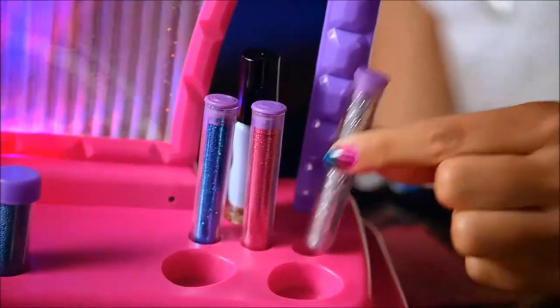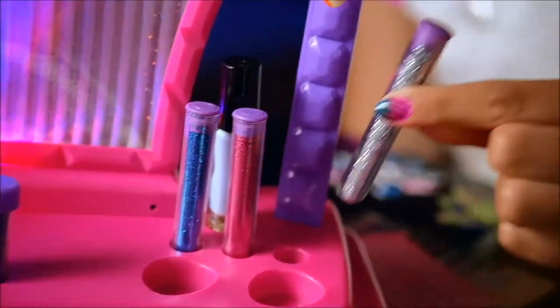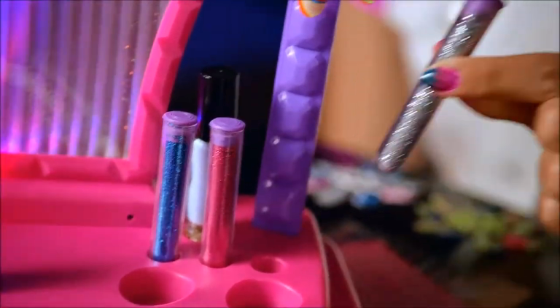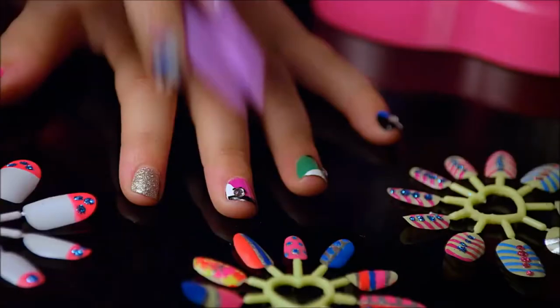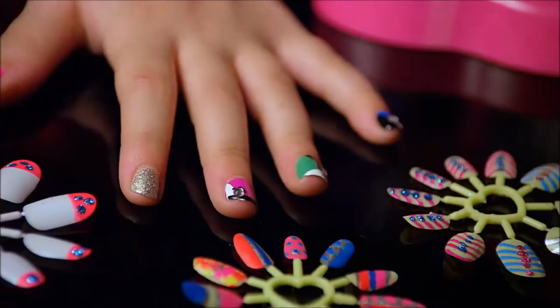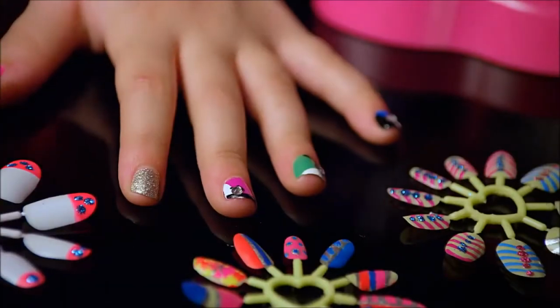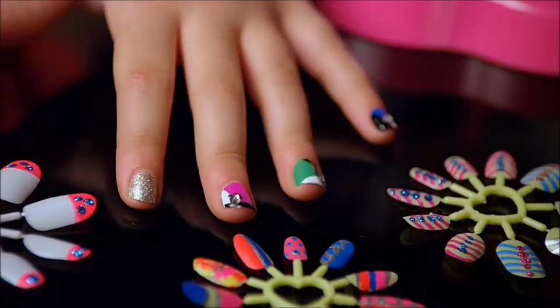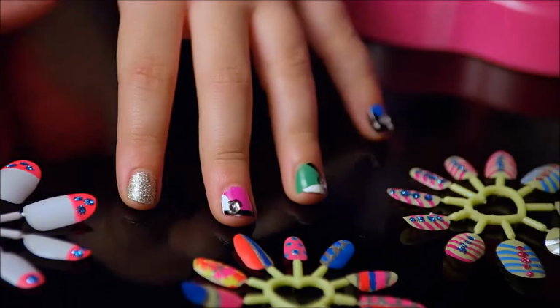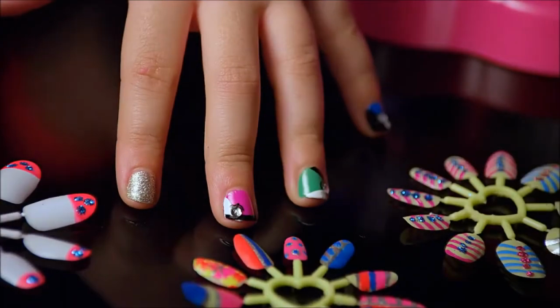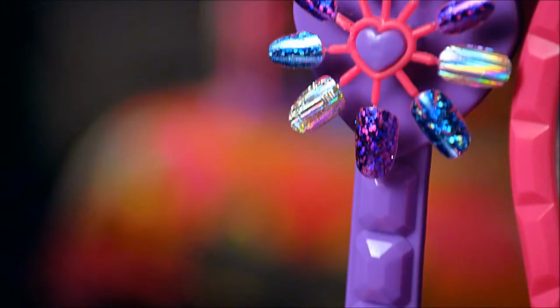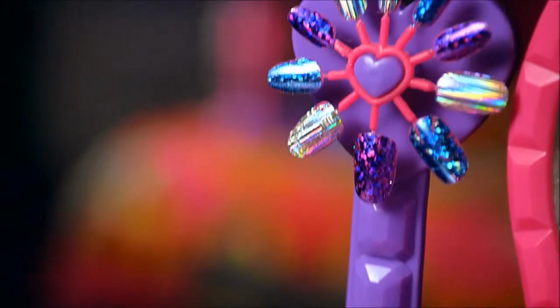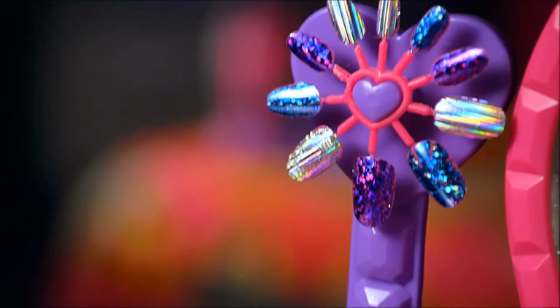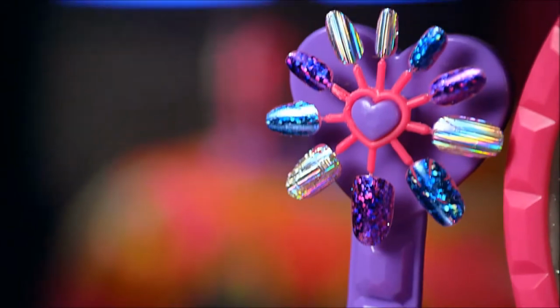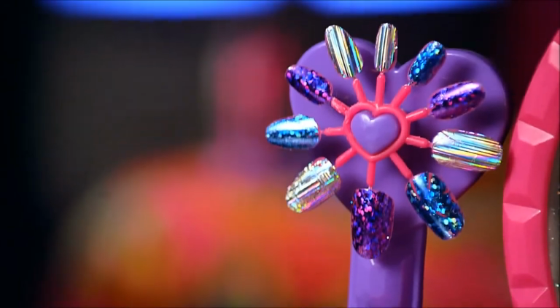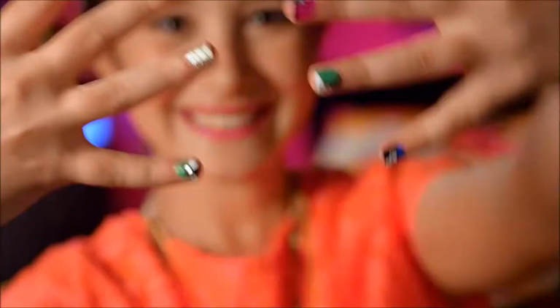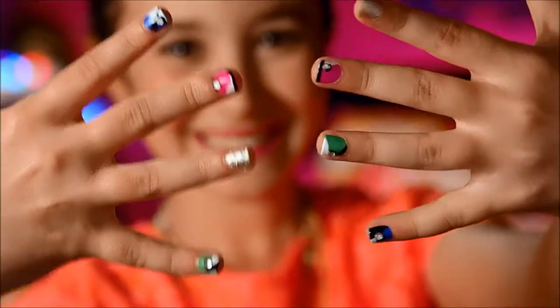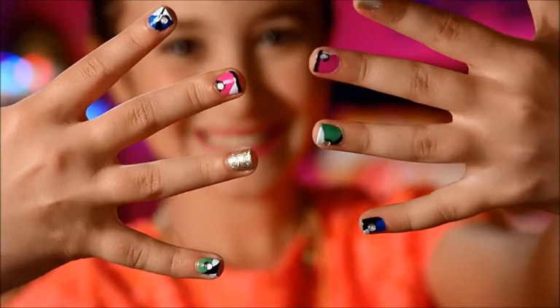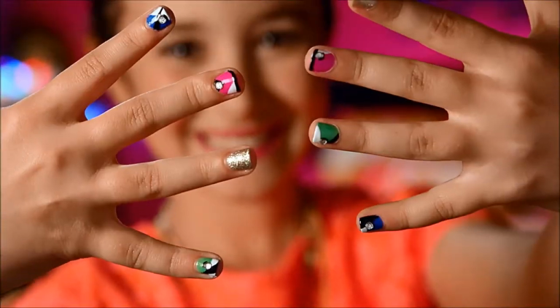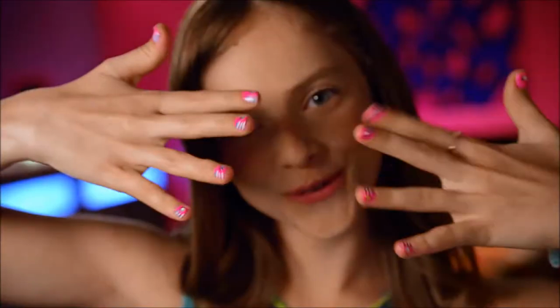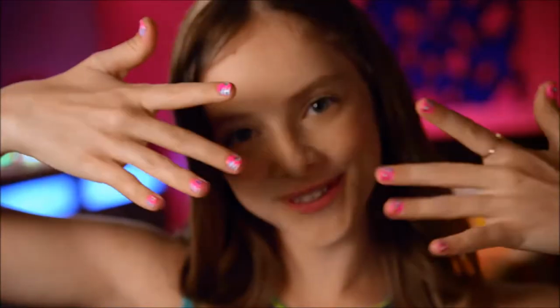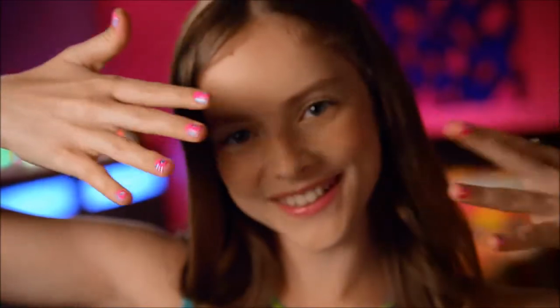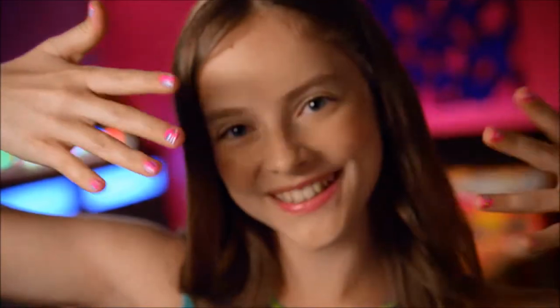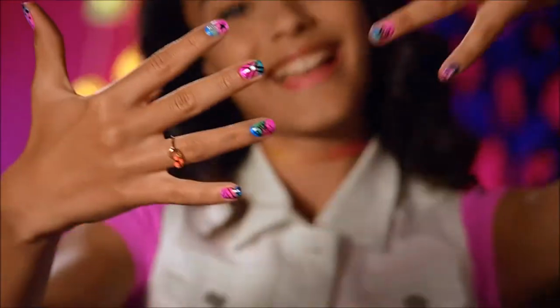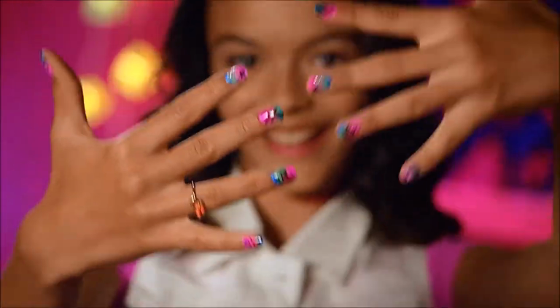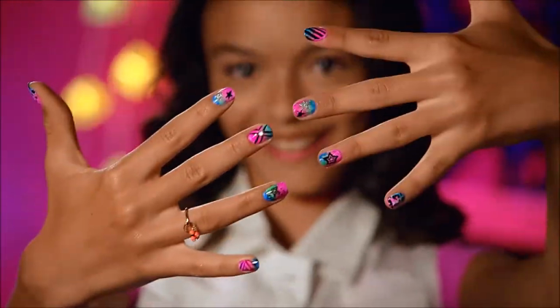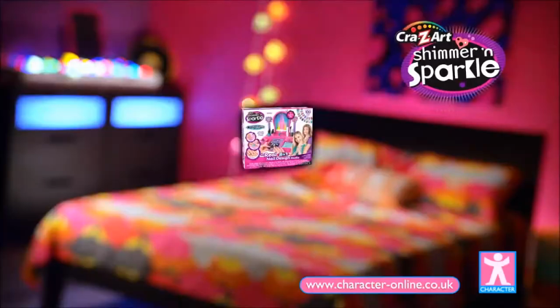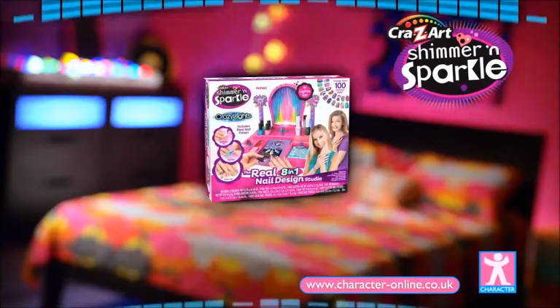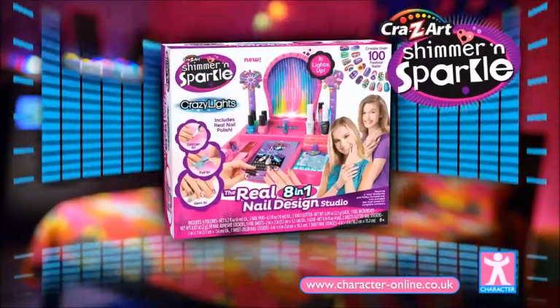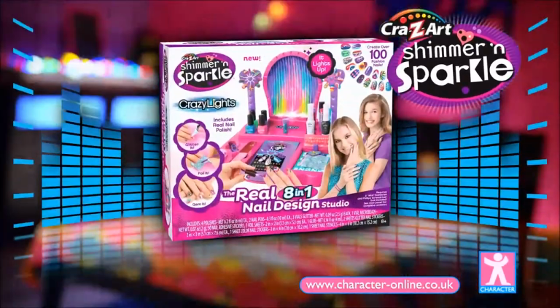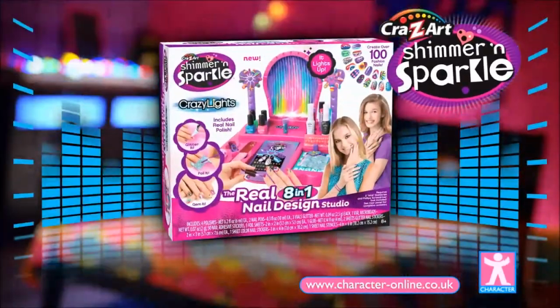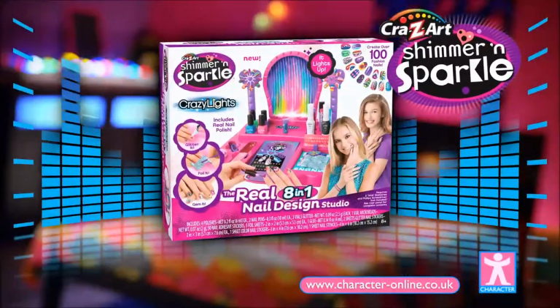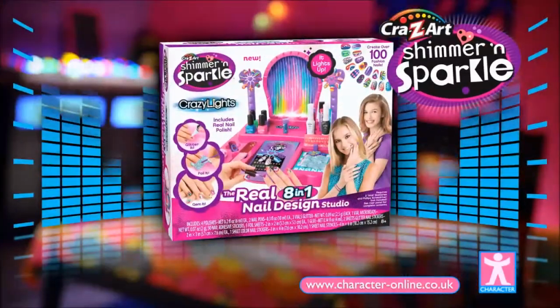Glitter it, gem it, foil it, and design it with the Real Crazy Light Nail Design Studio.